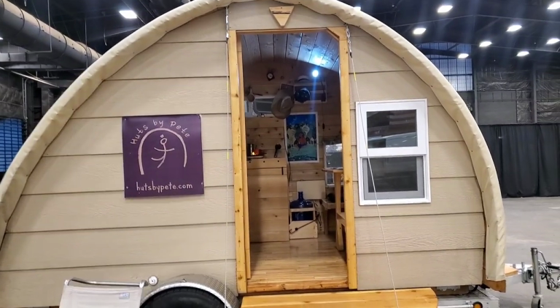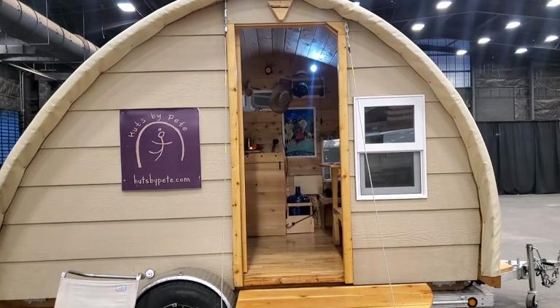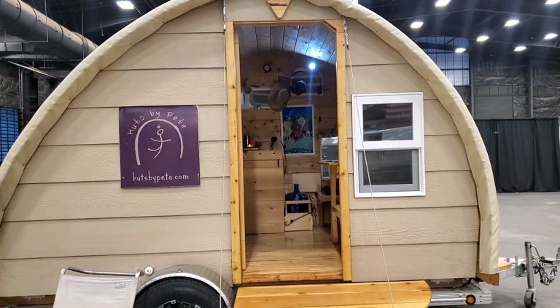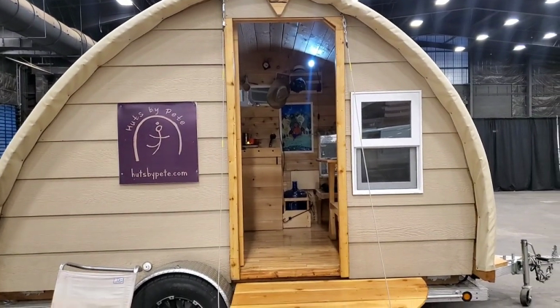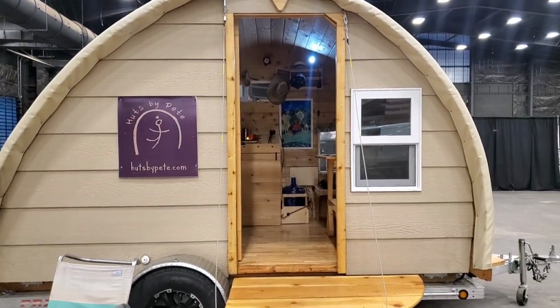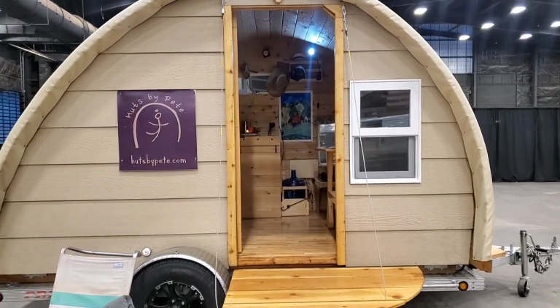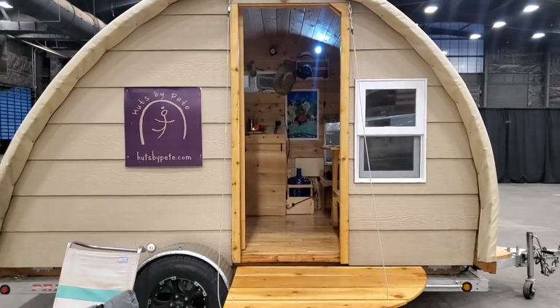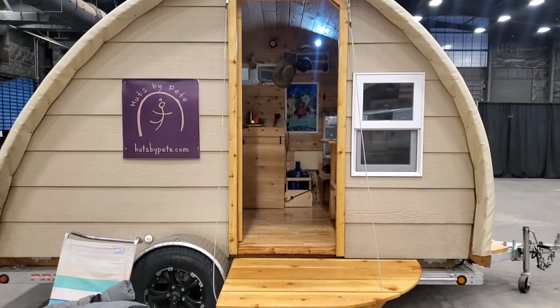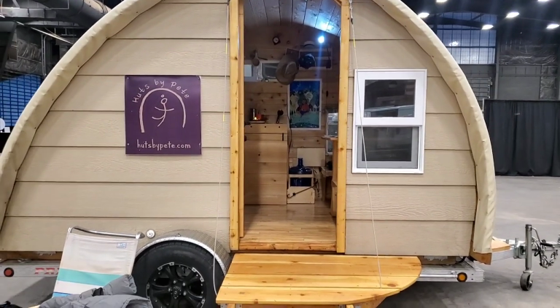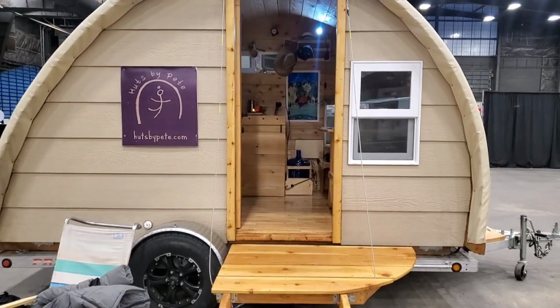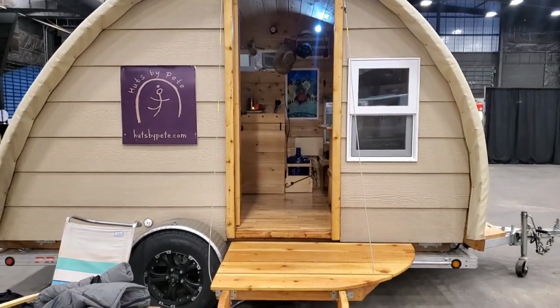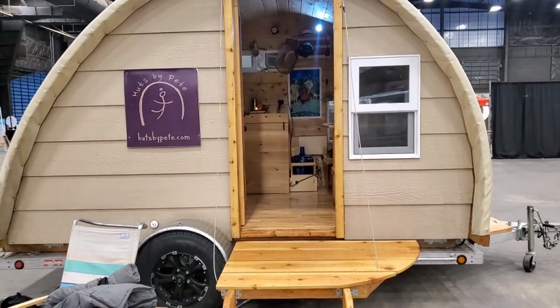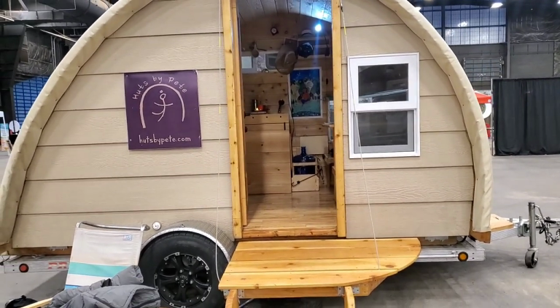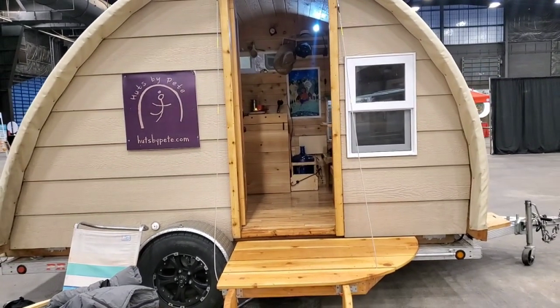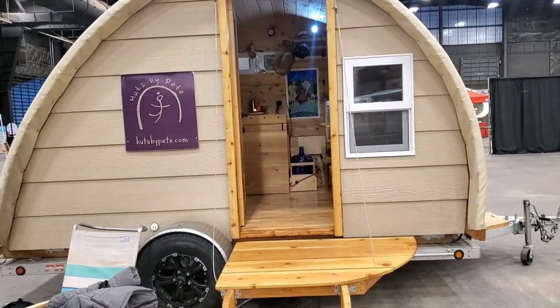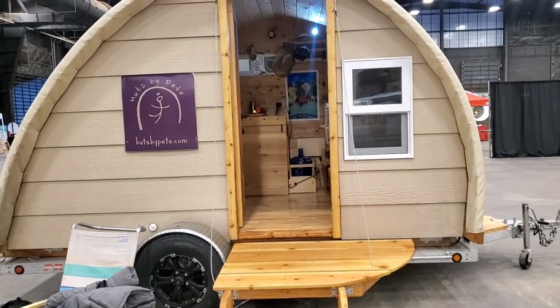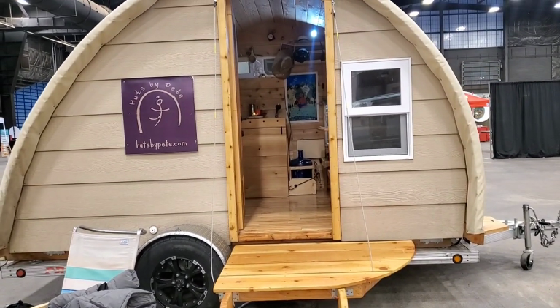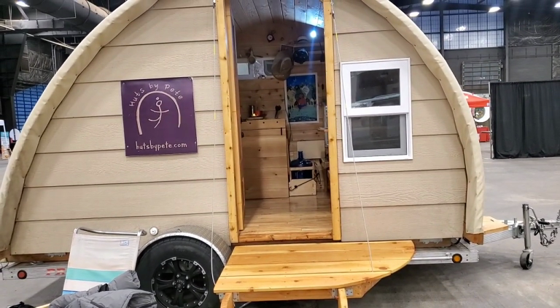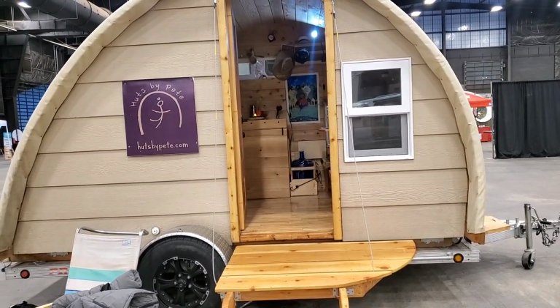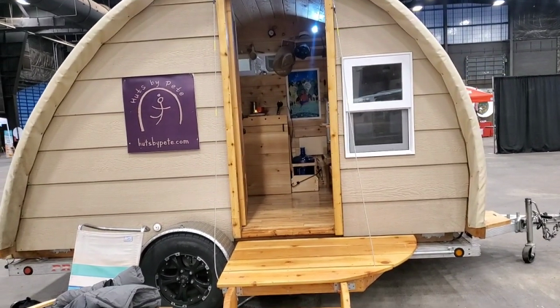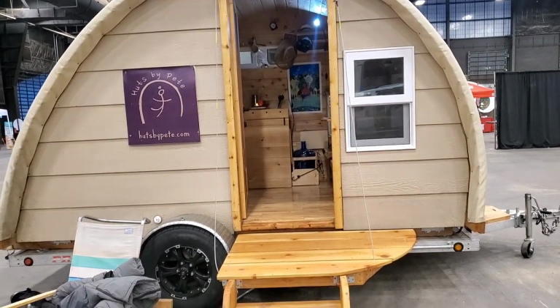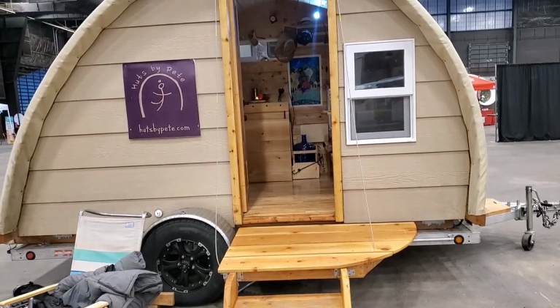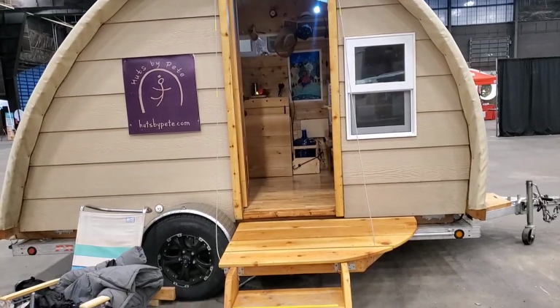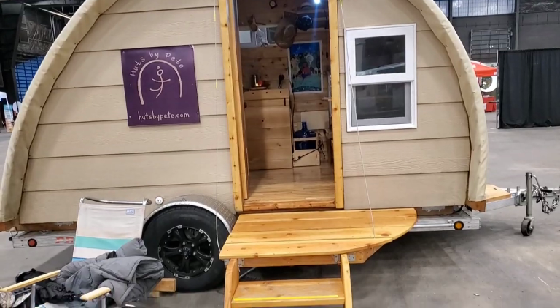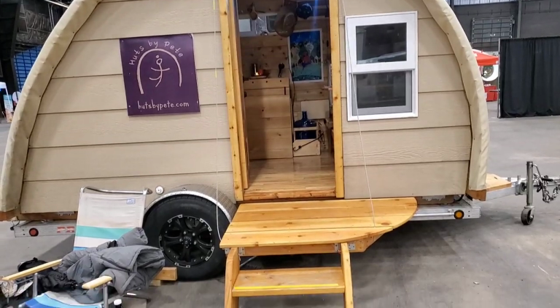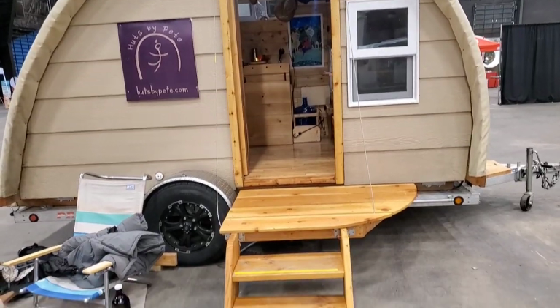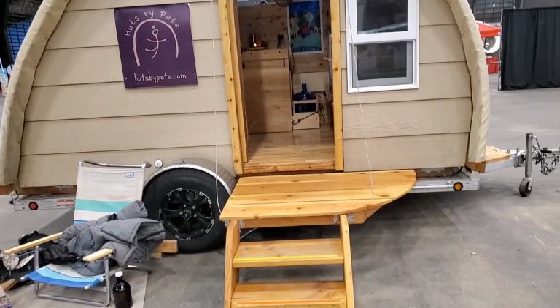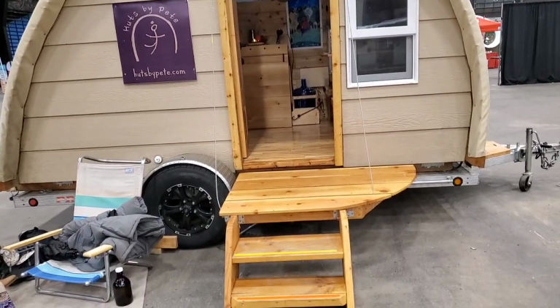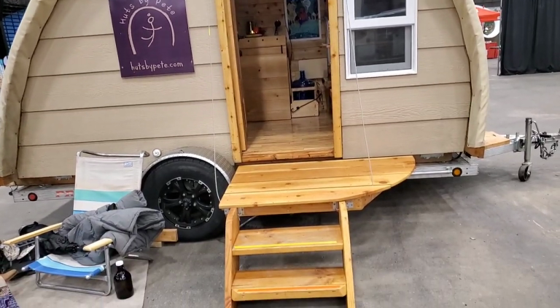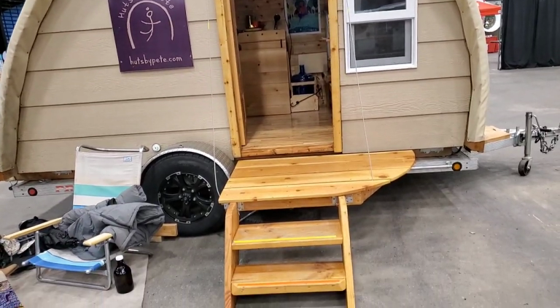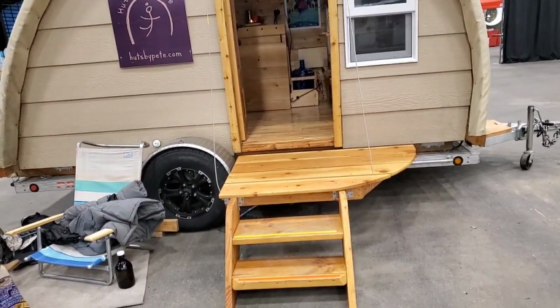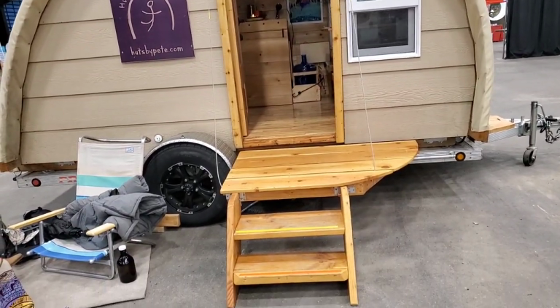I think I would use this as an Airbnb on my property. How cute is this?